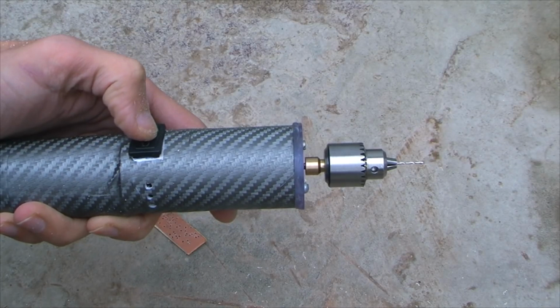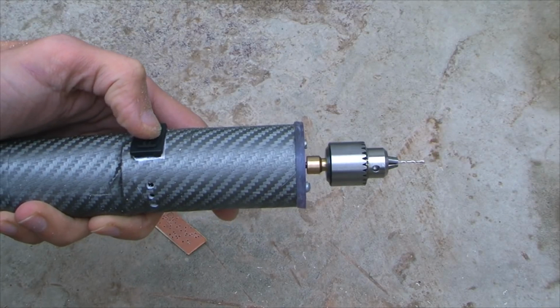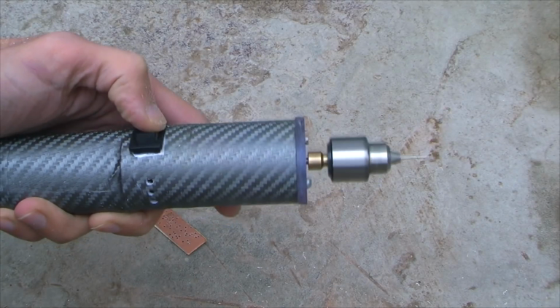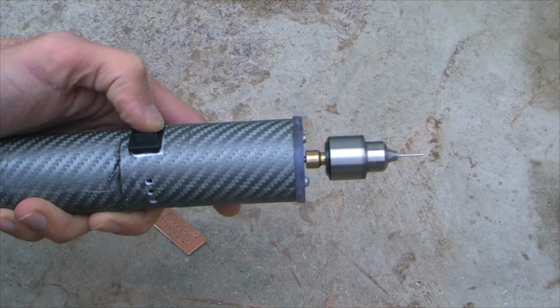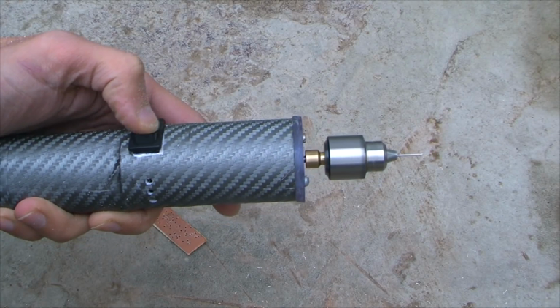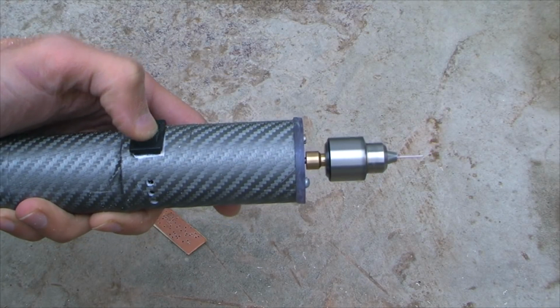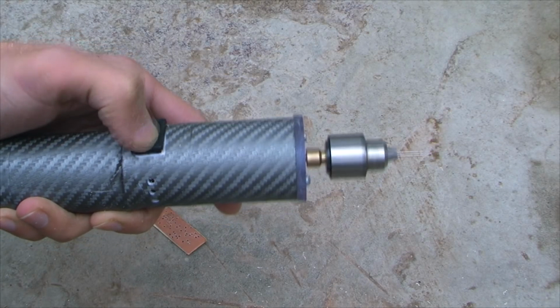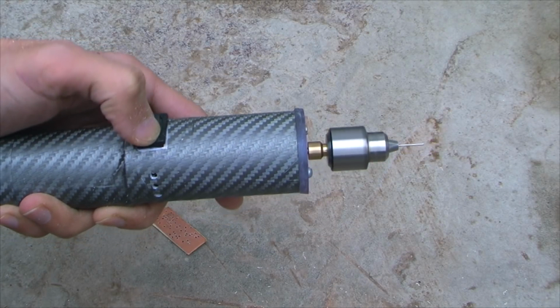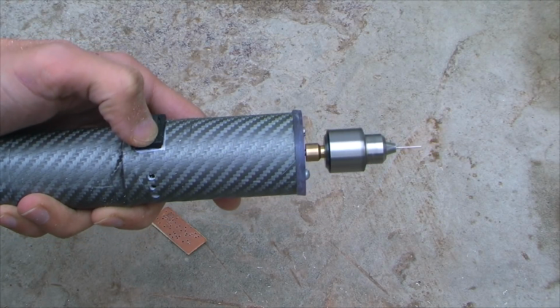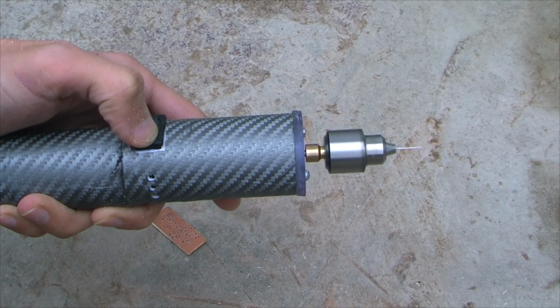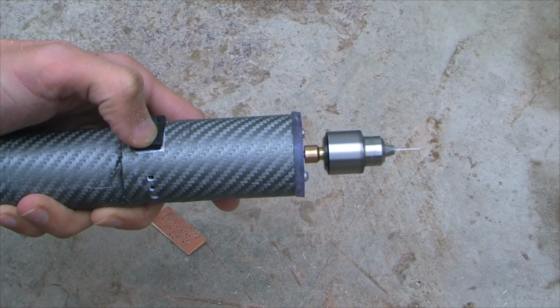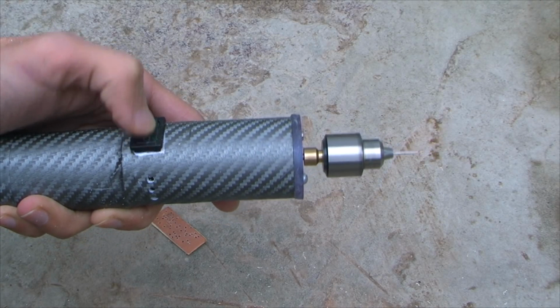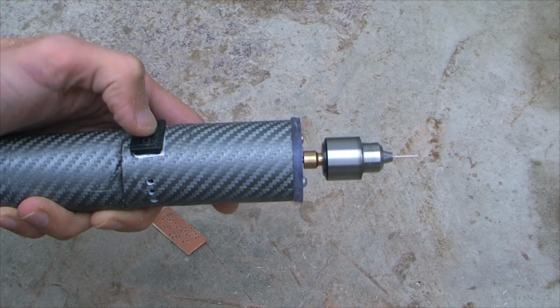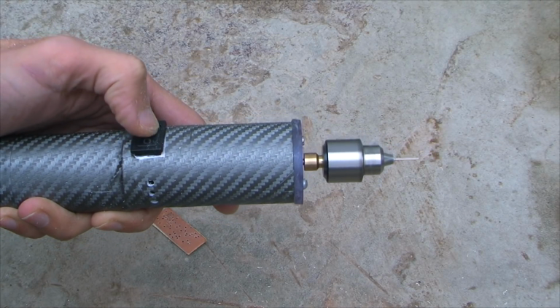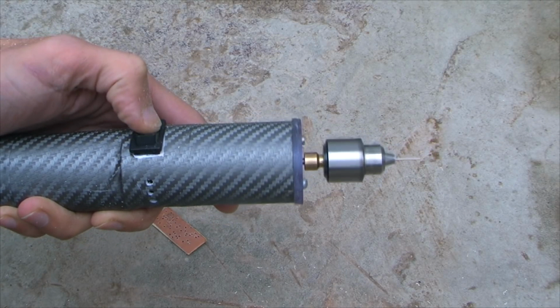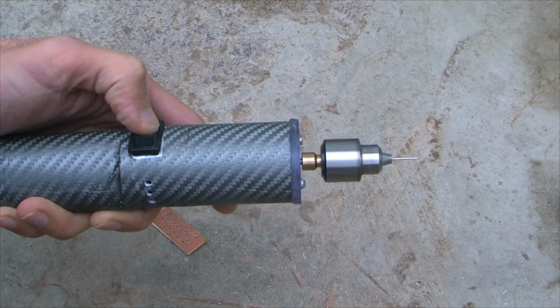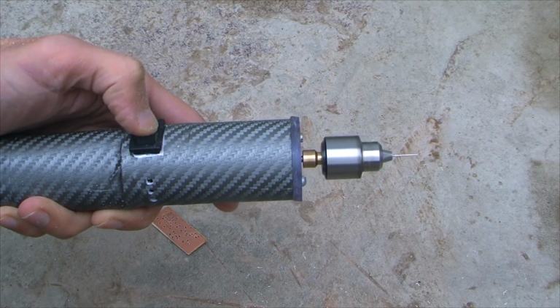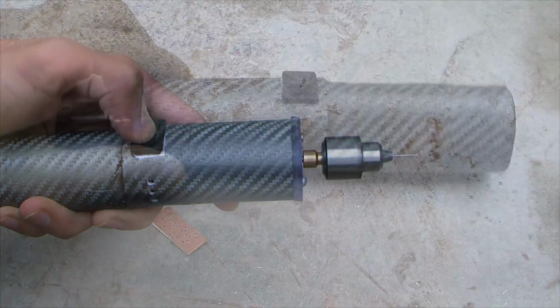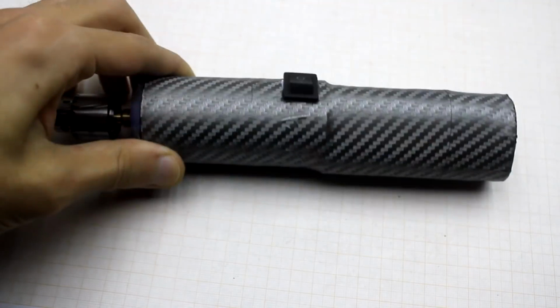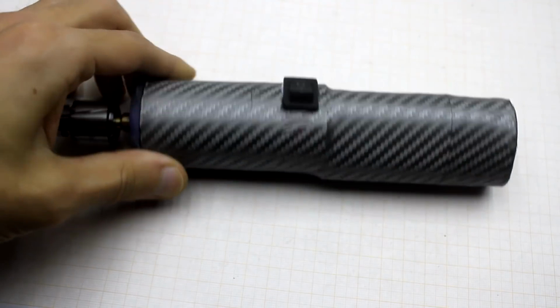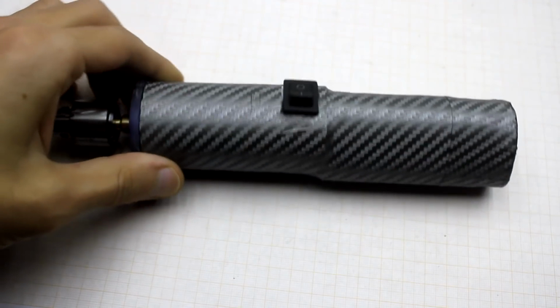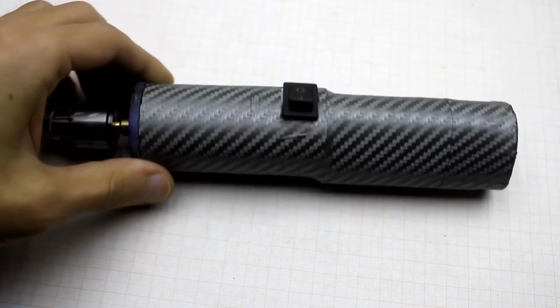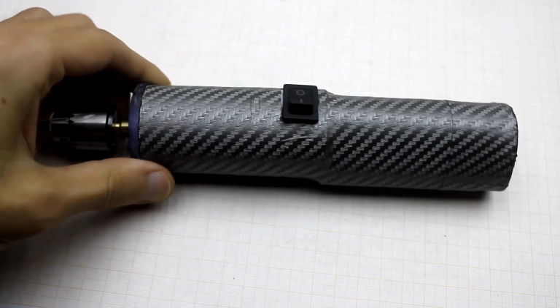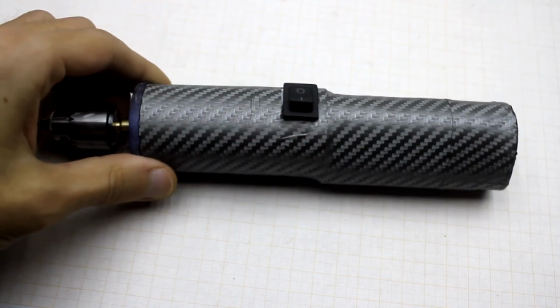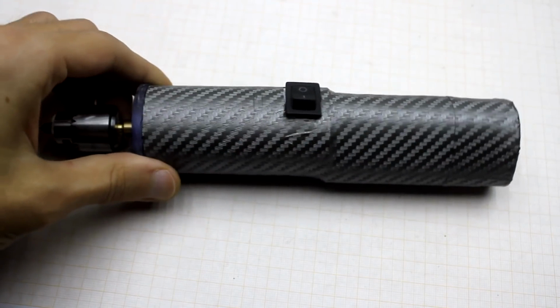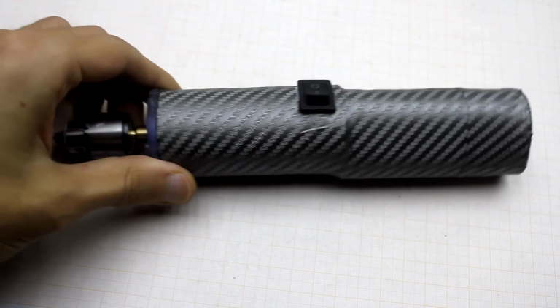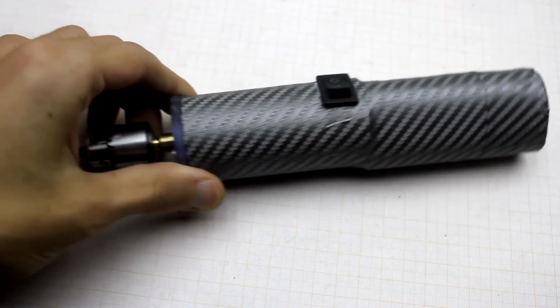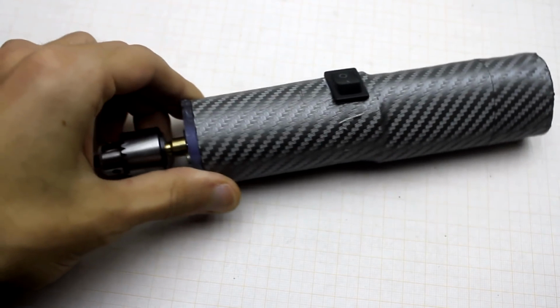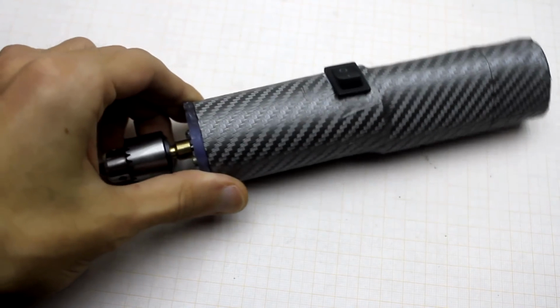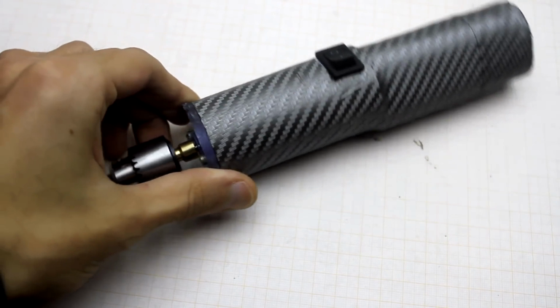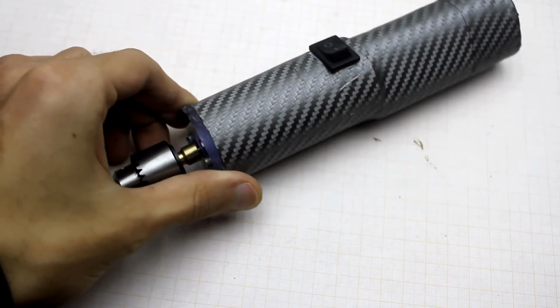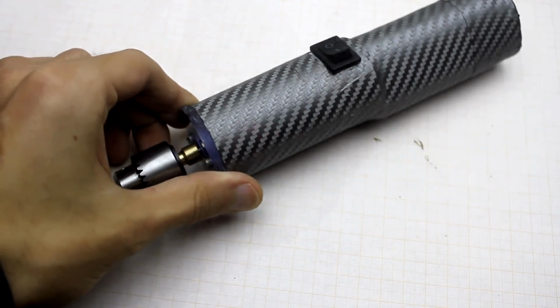Now you can enjoy the complete assembly process of this unit. And at the end, of course, we will test it.